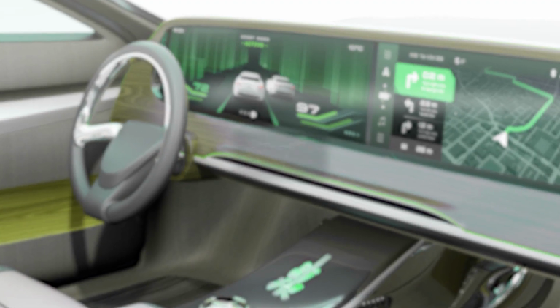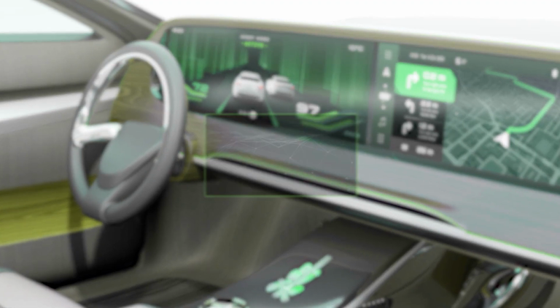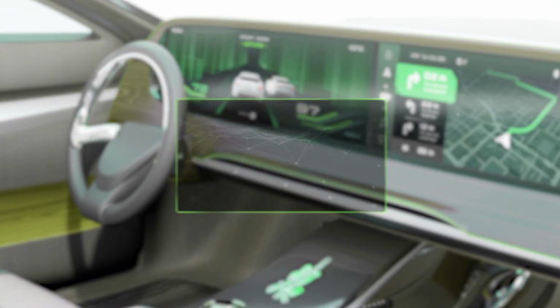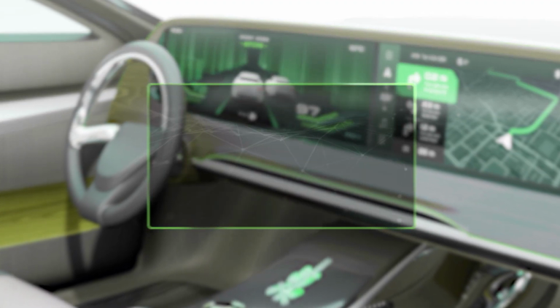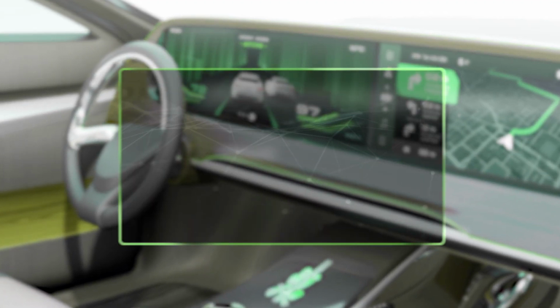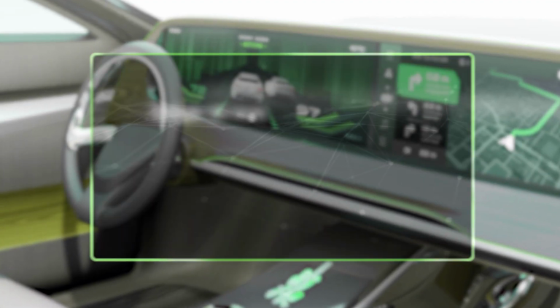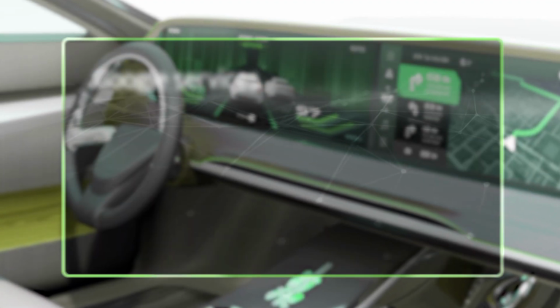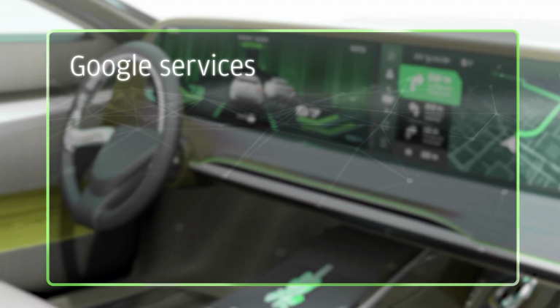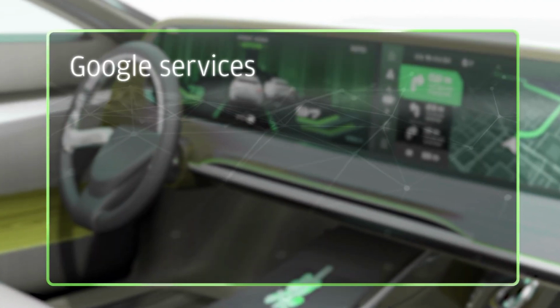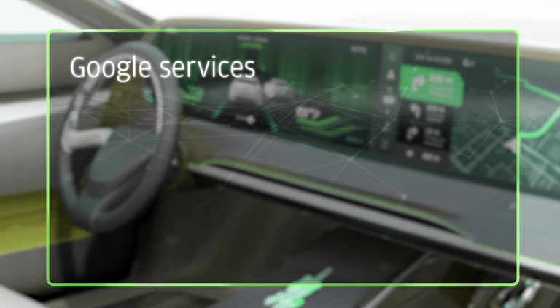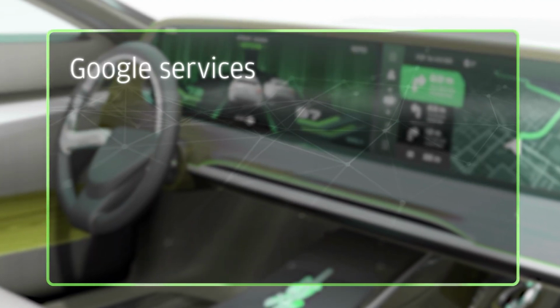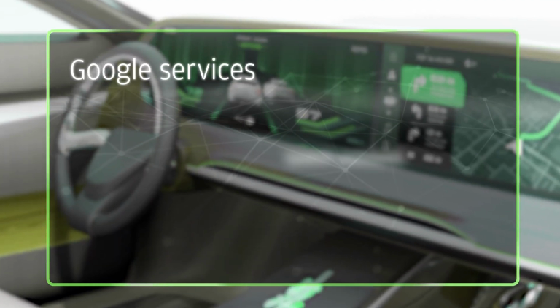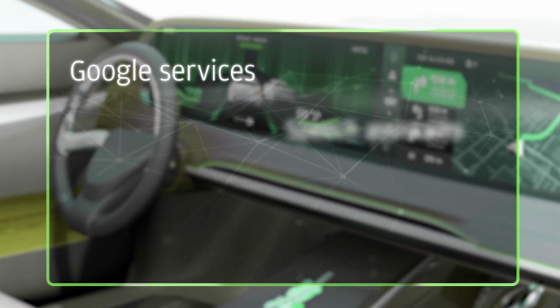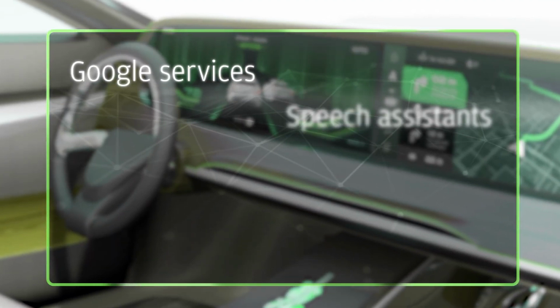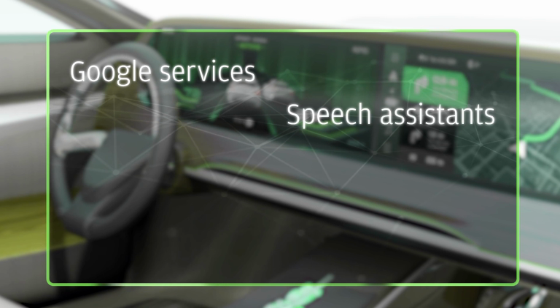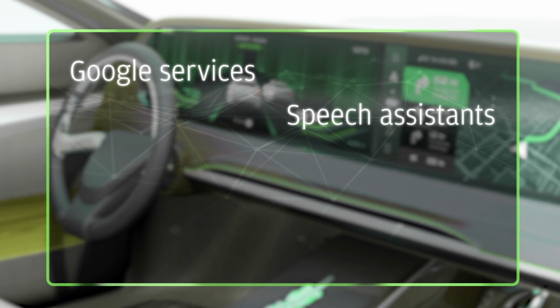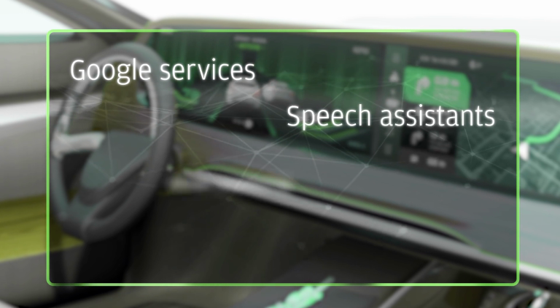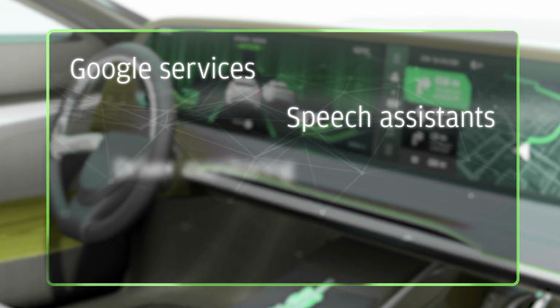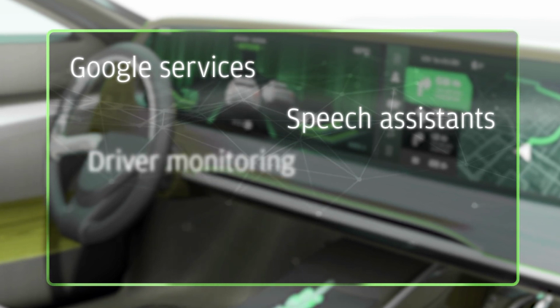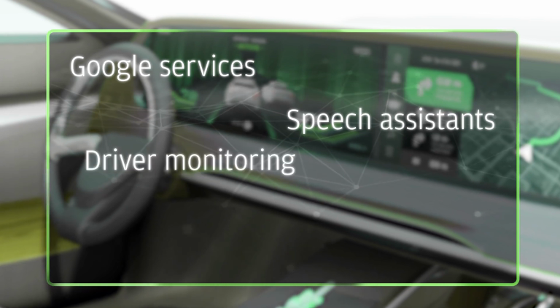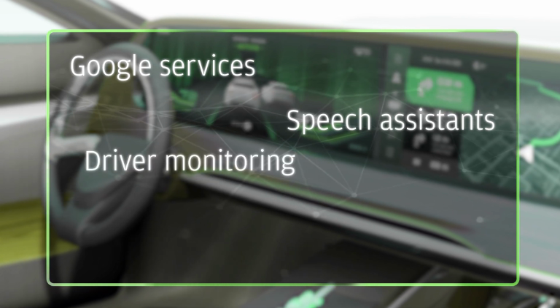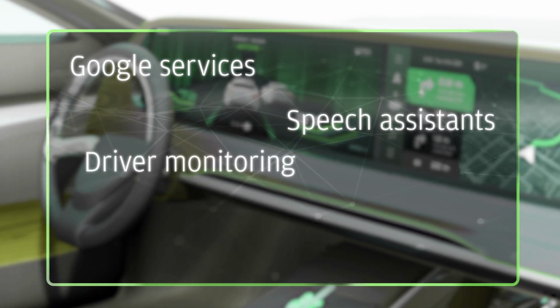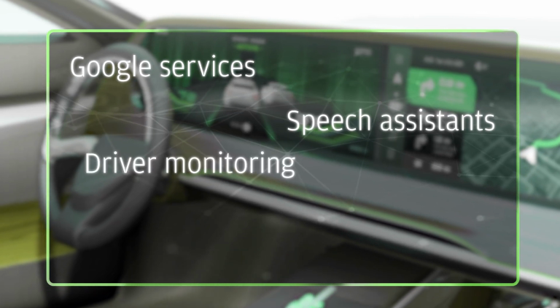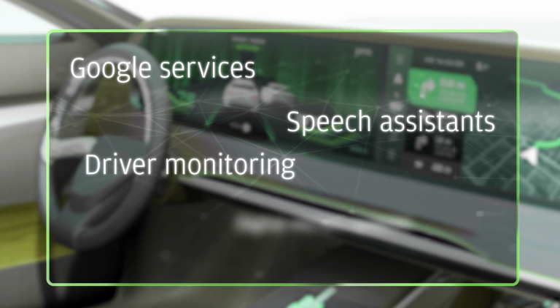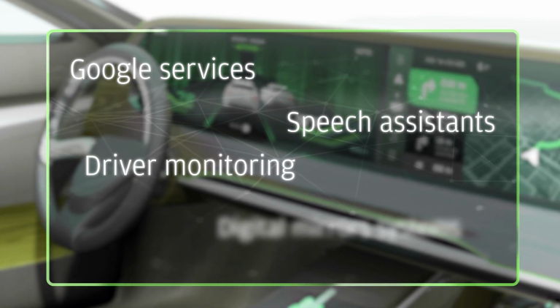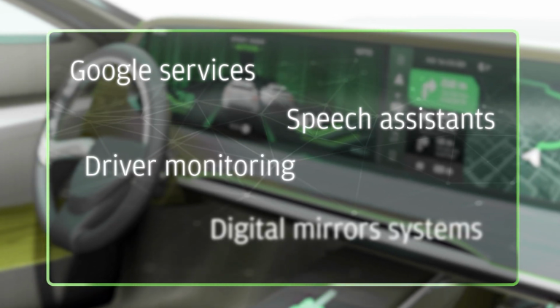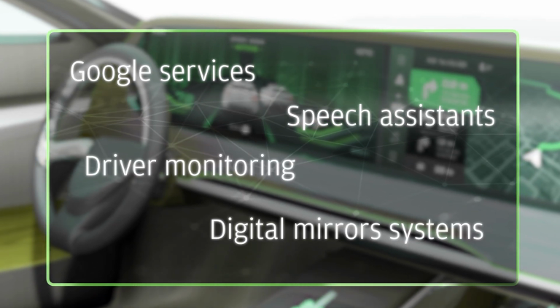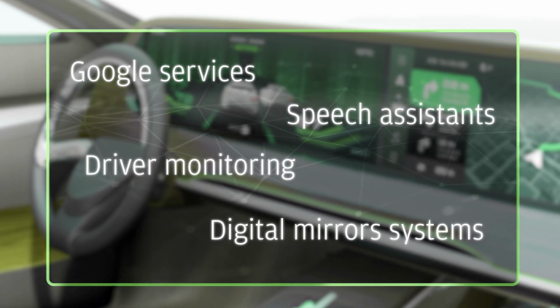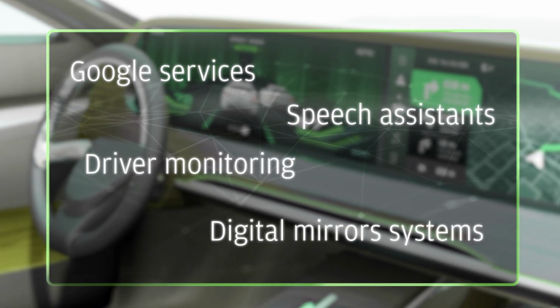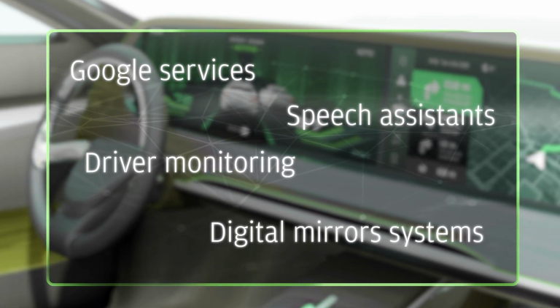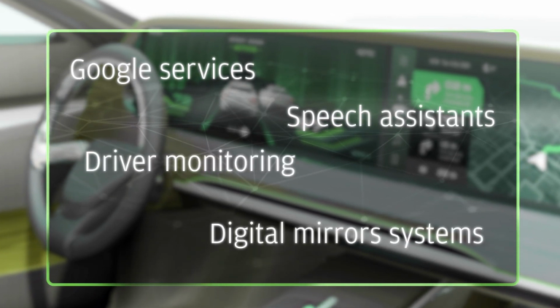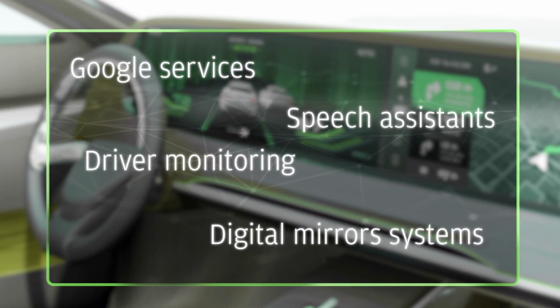We also integrate Google services, speech assistance, driver monitoring and digital mirror systems.